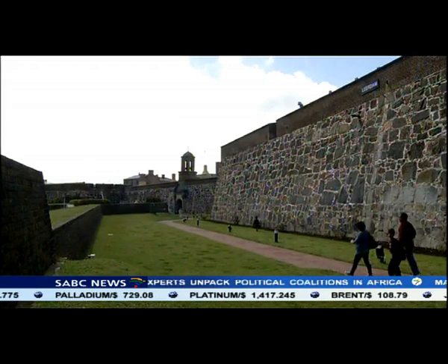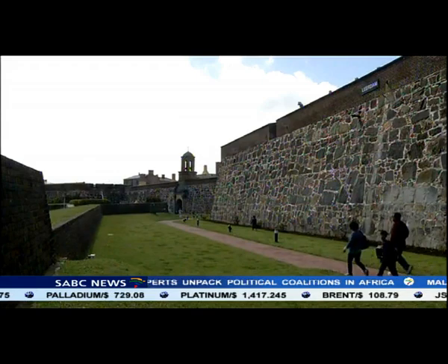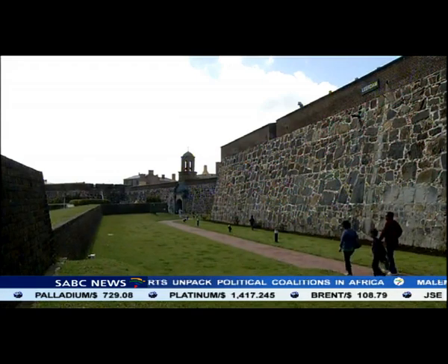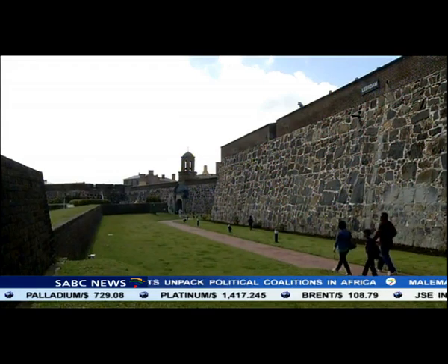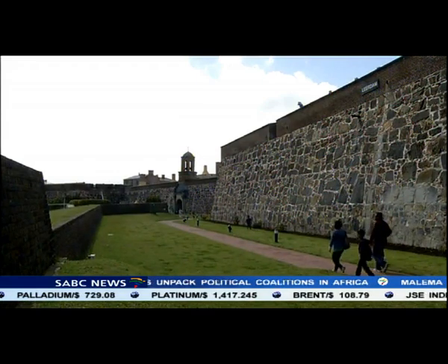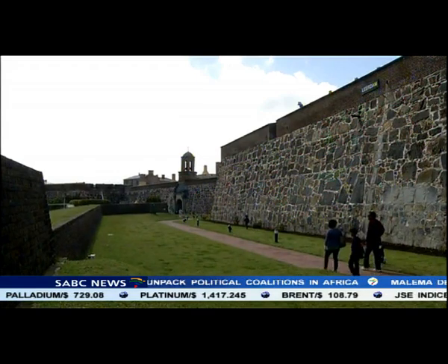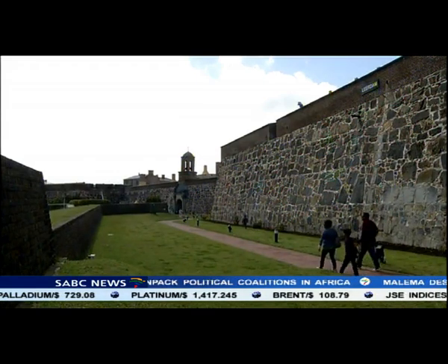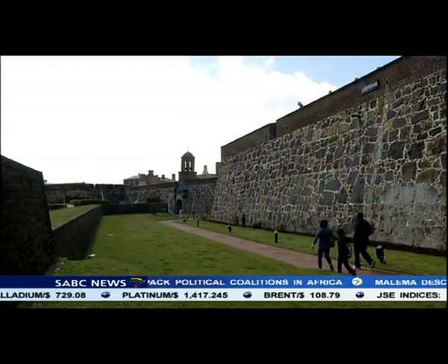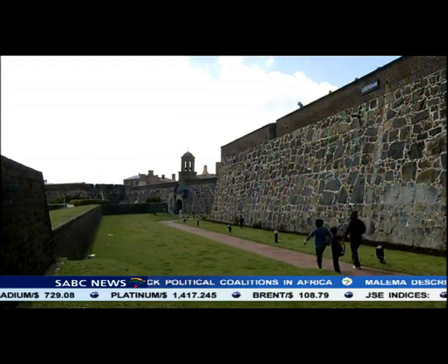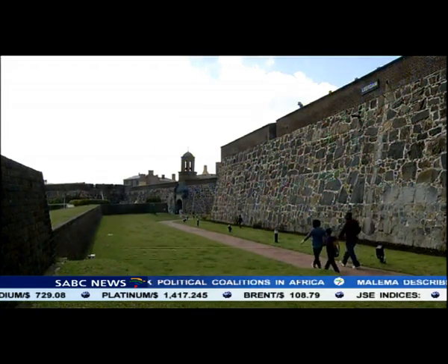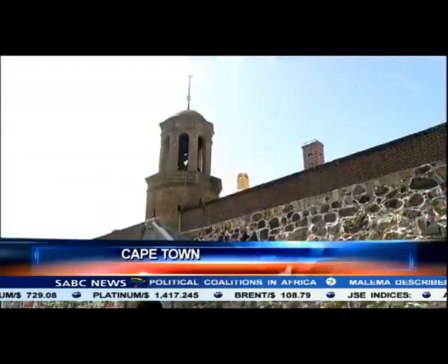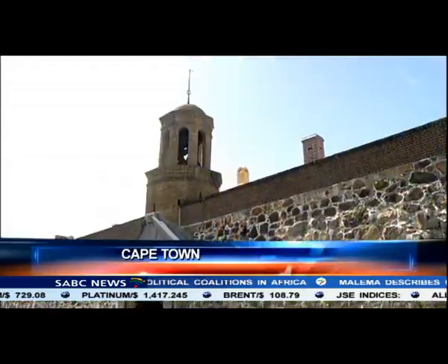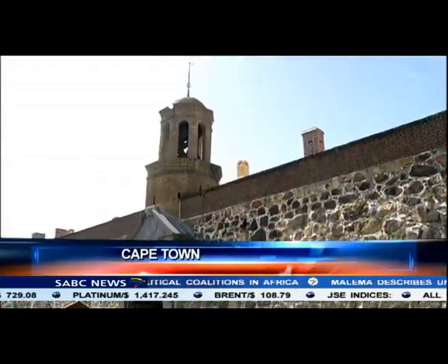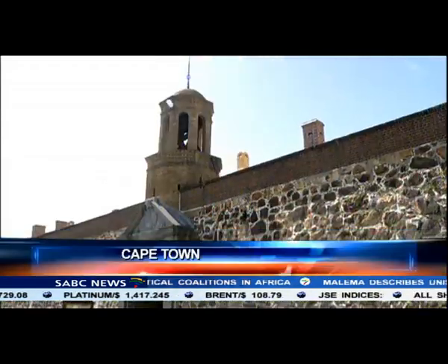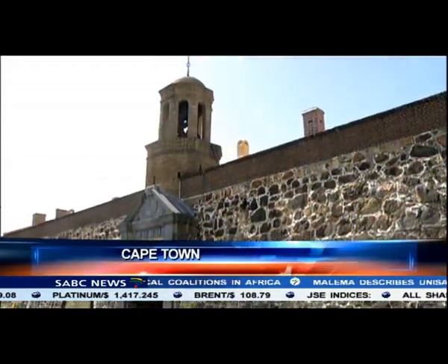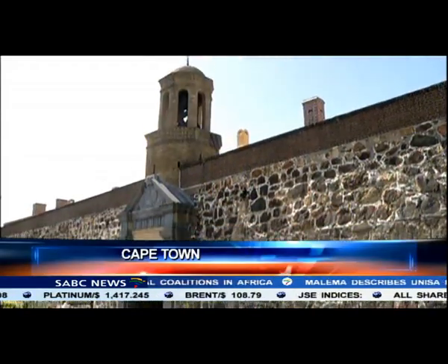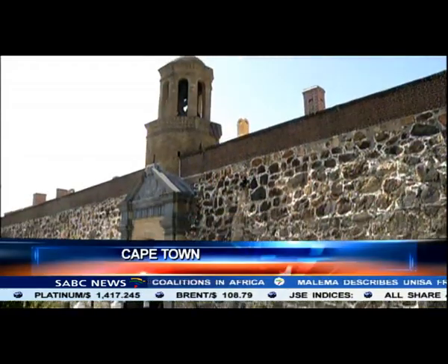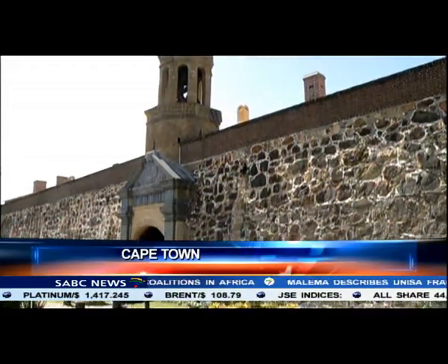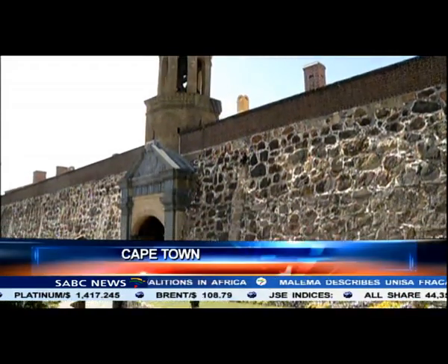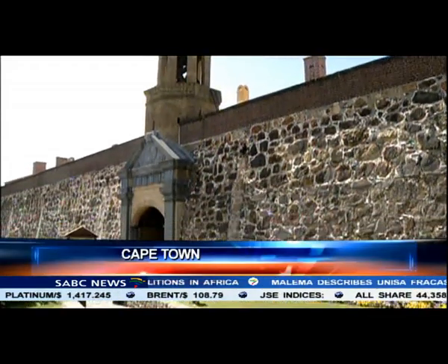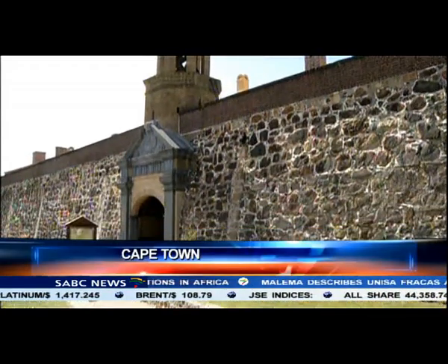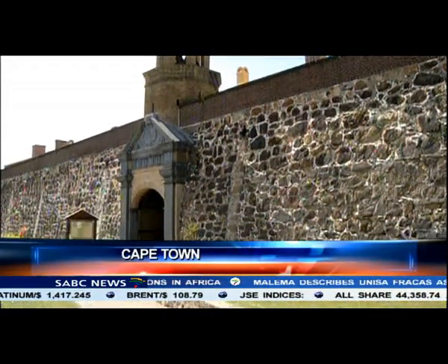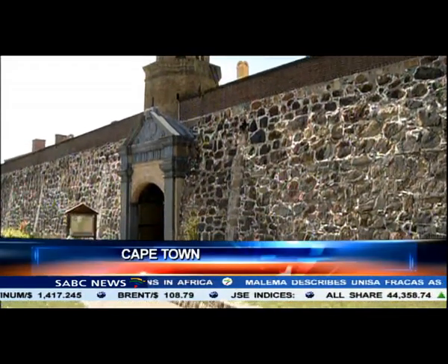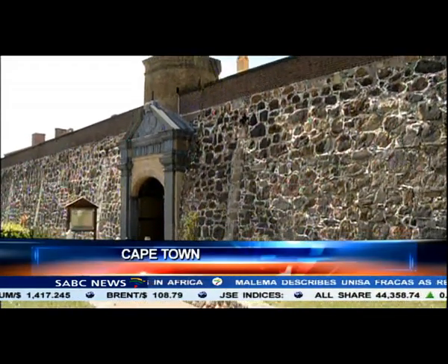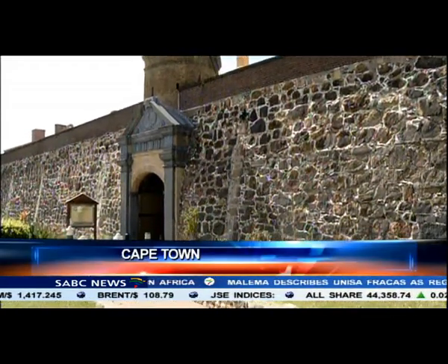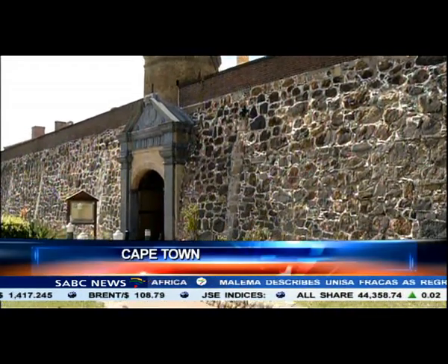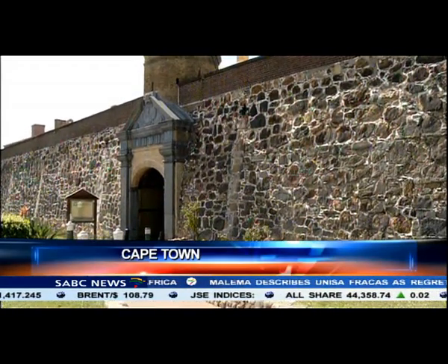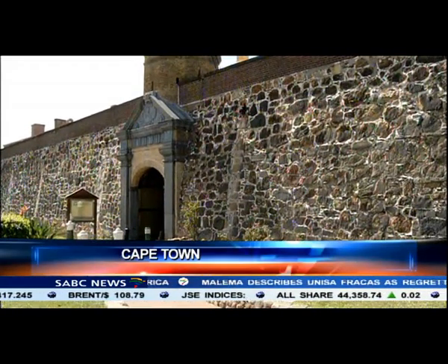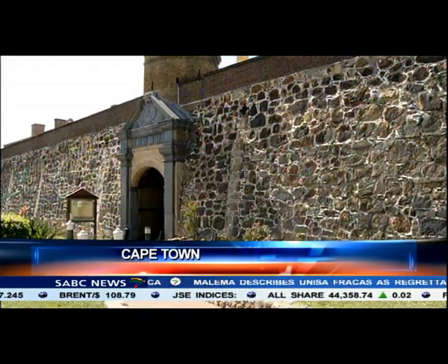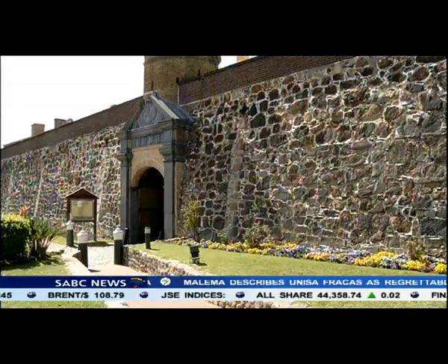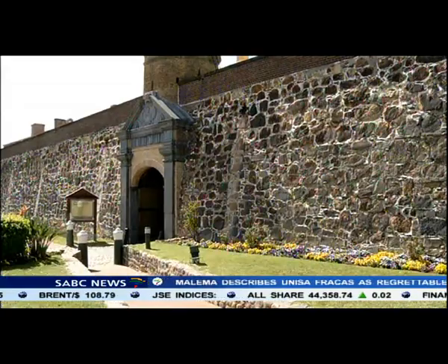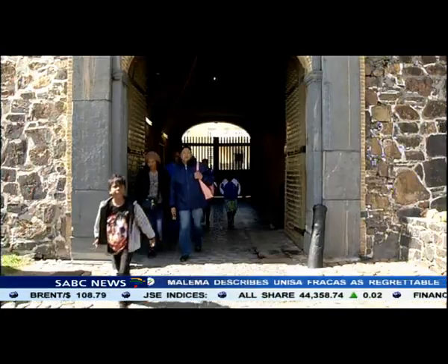Castle of Good Hope, South Africa's oldest operating building.